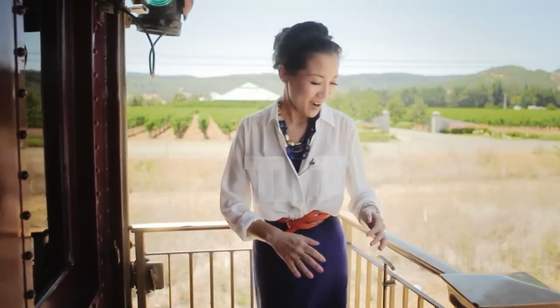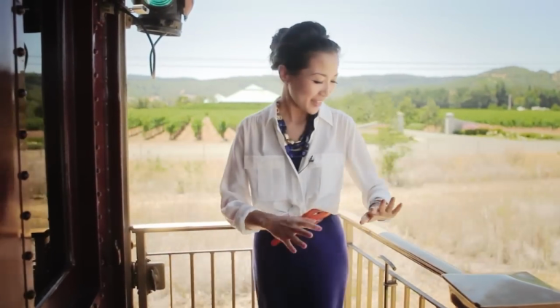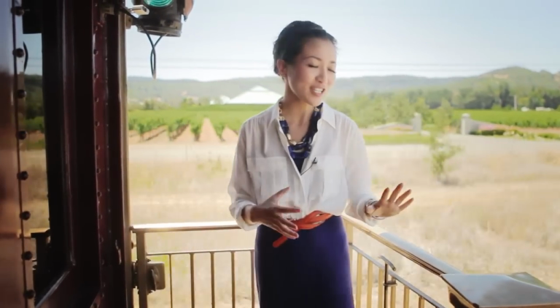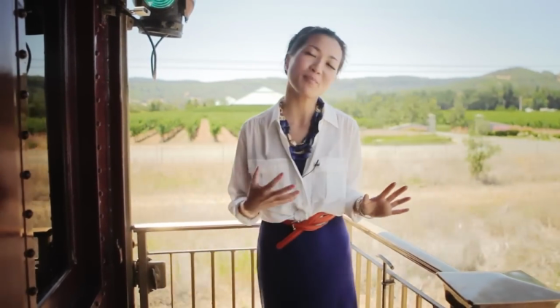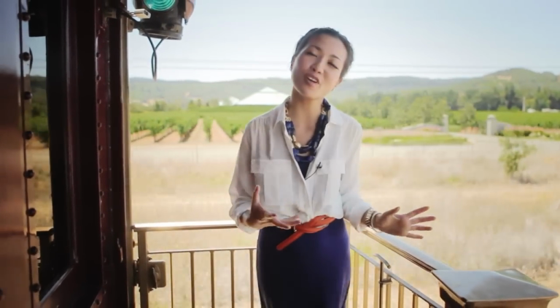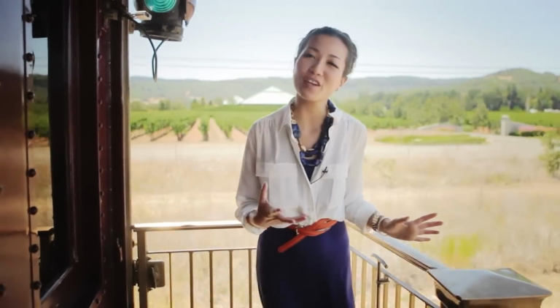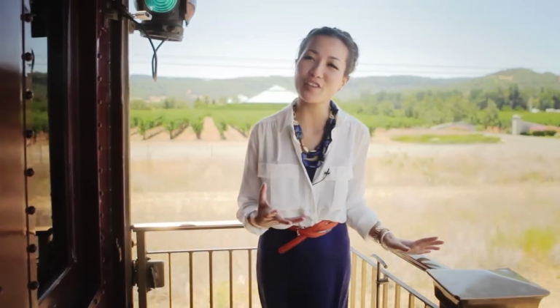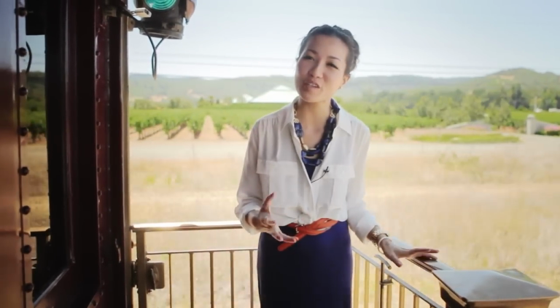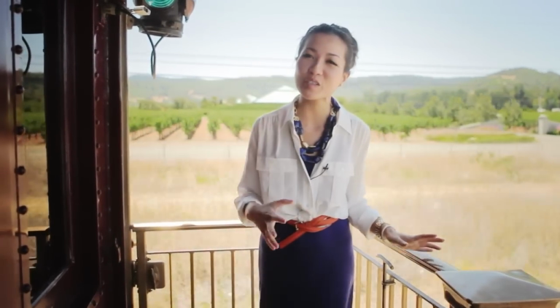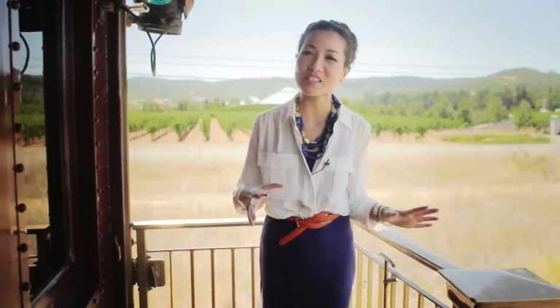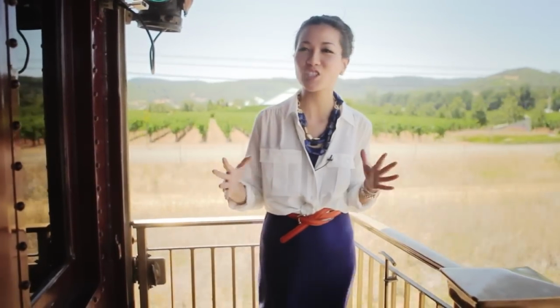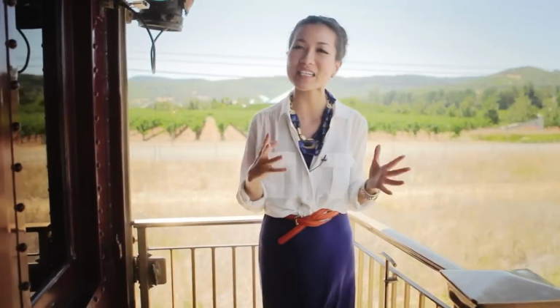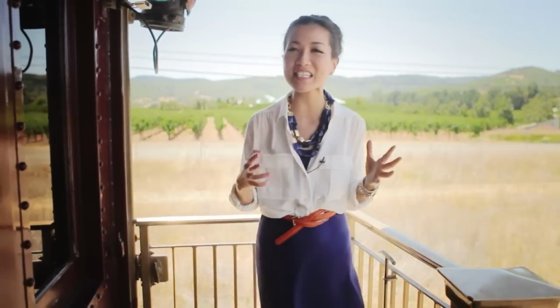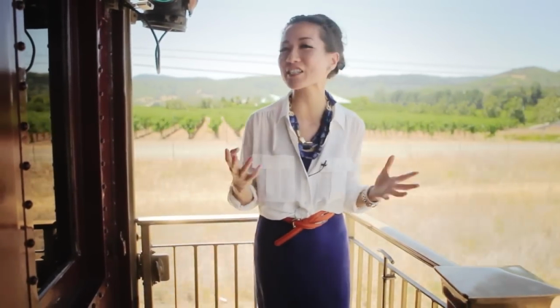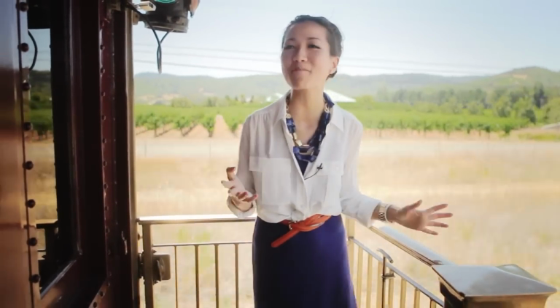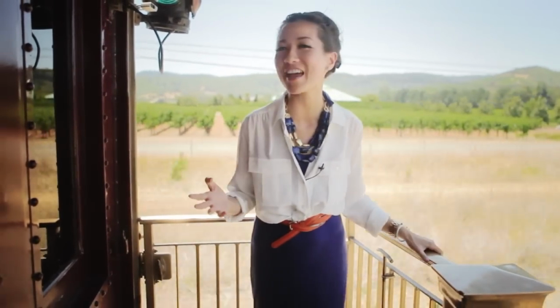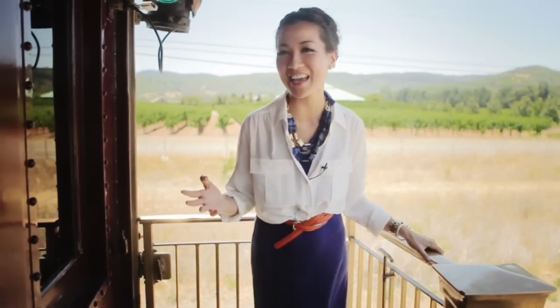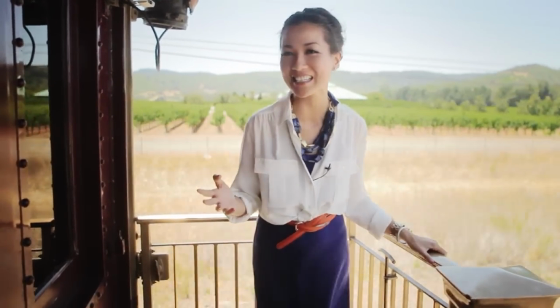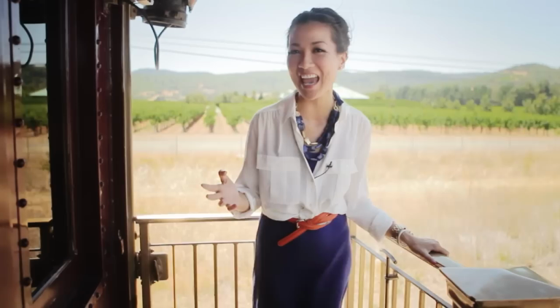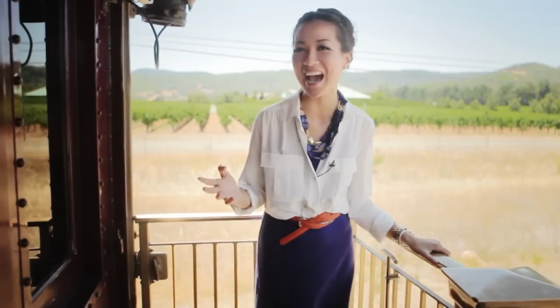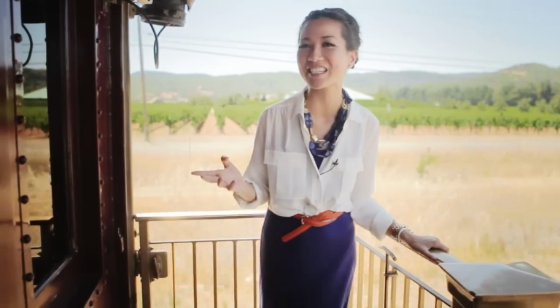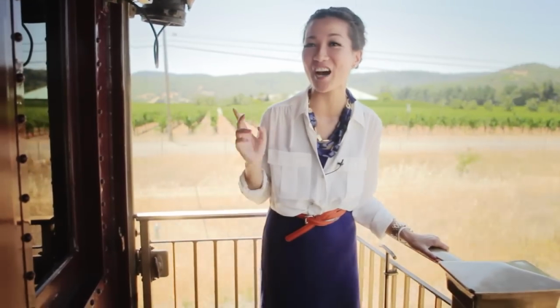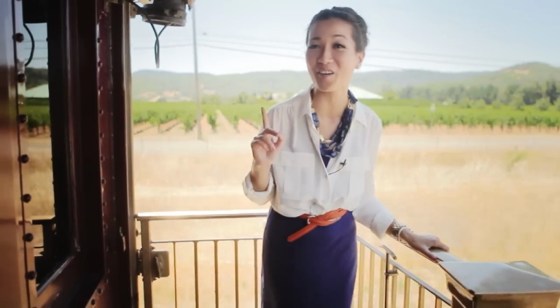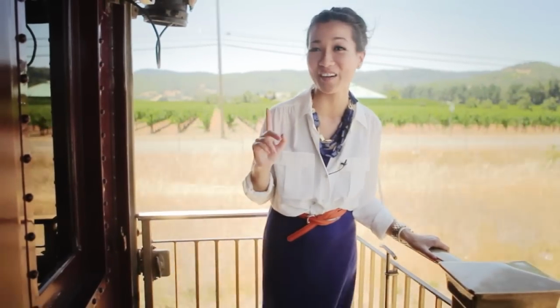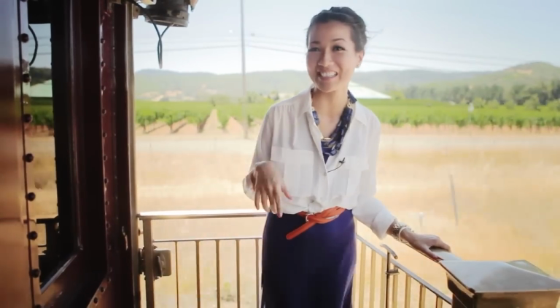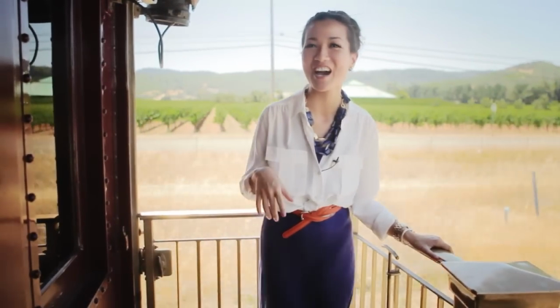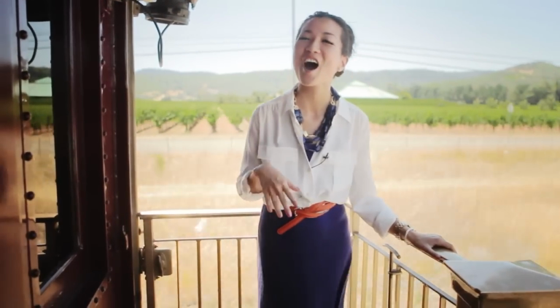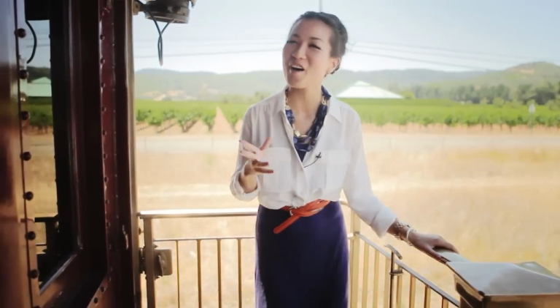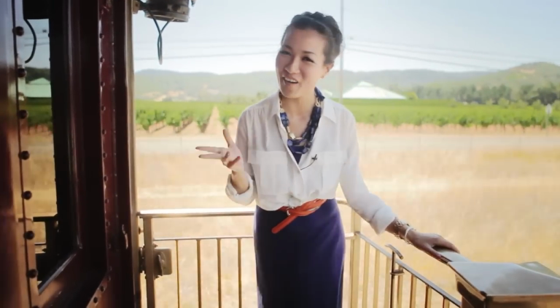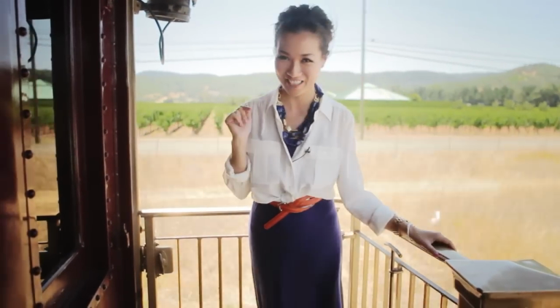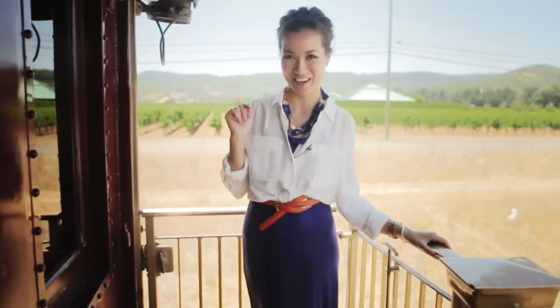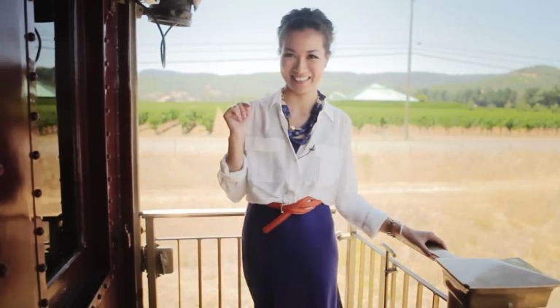And this is the finished look — I hope you like it! I think it's perfect for those breezy summer days and, of course, a wine train.